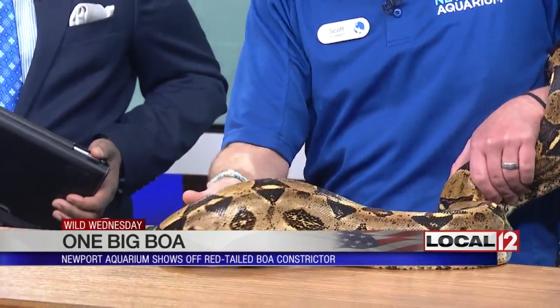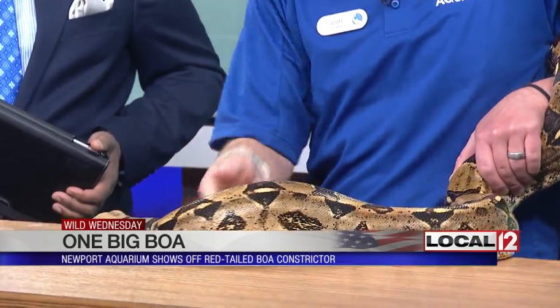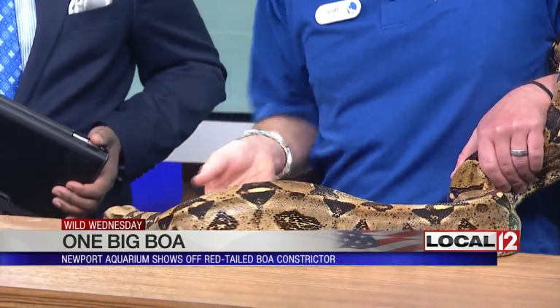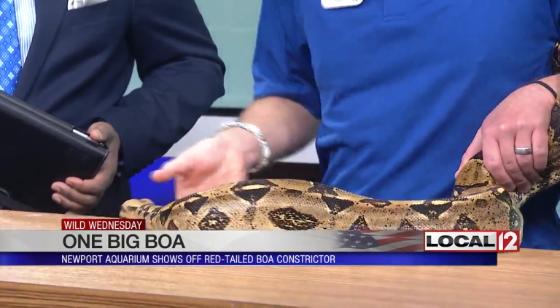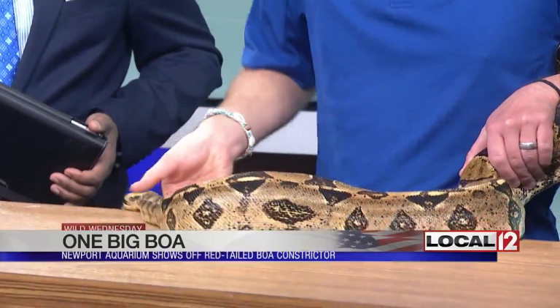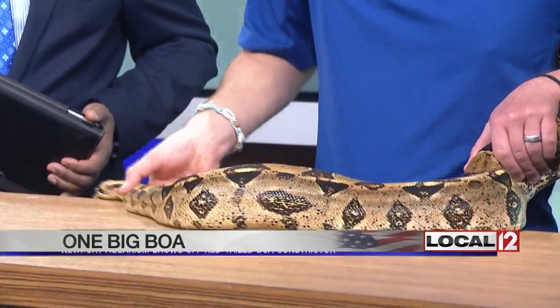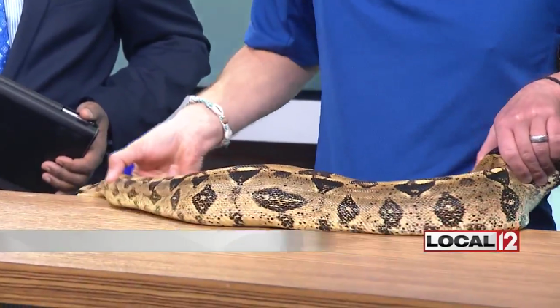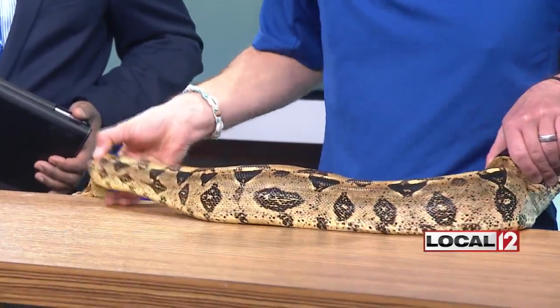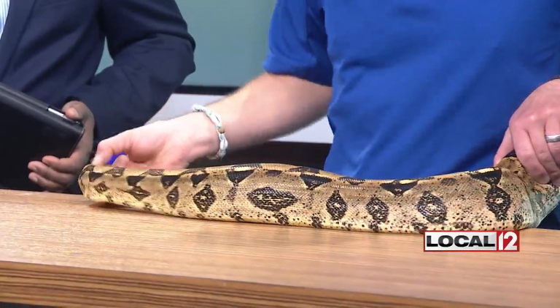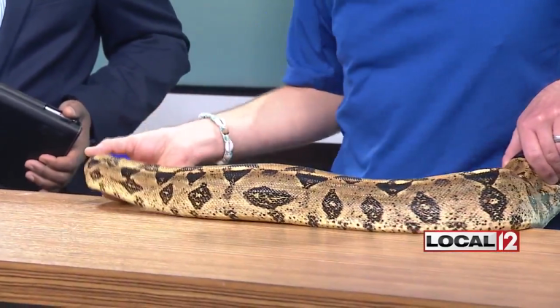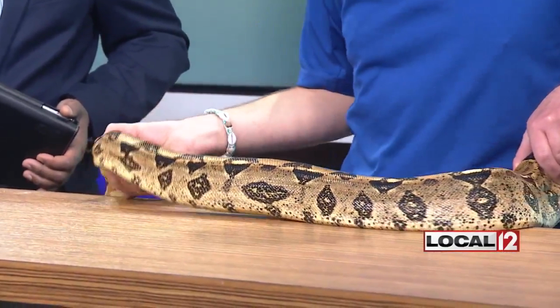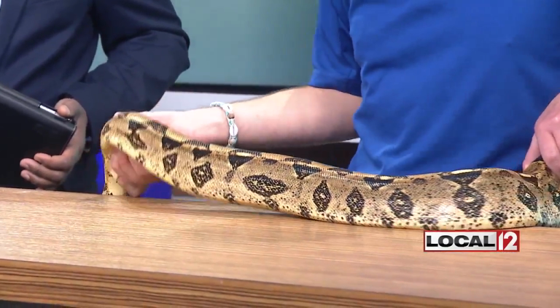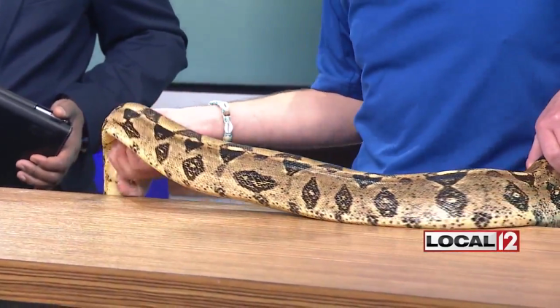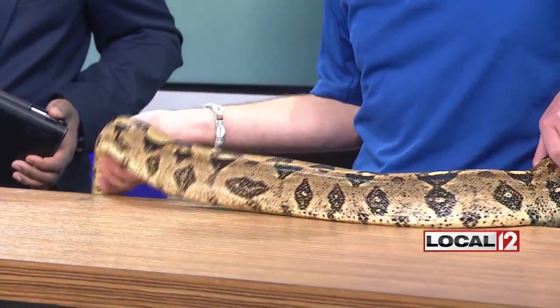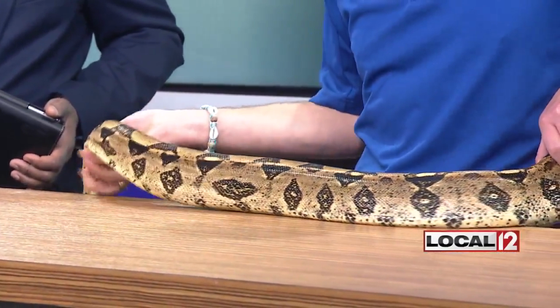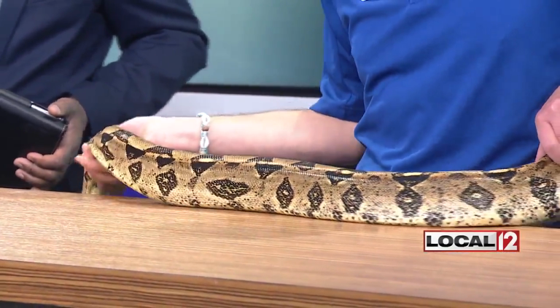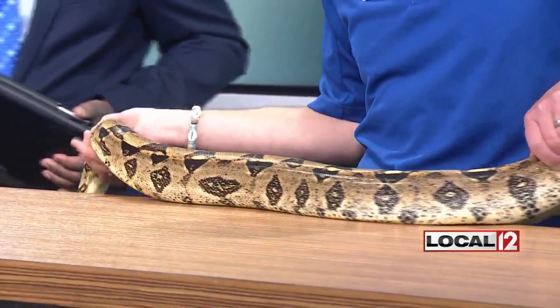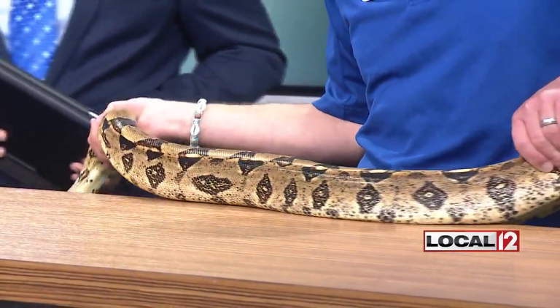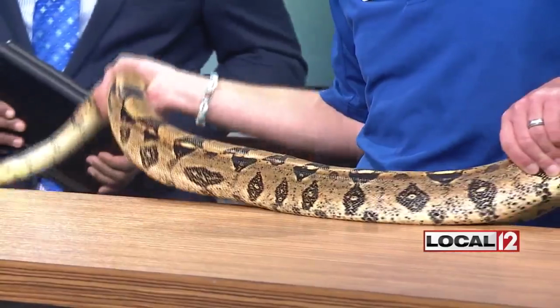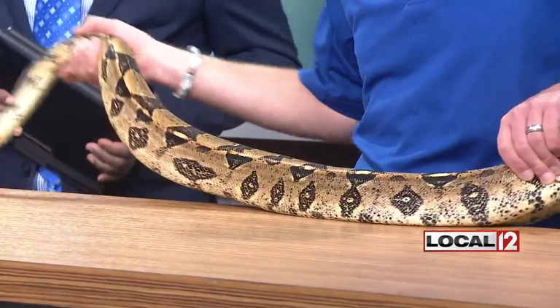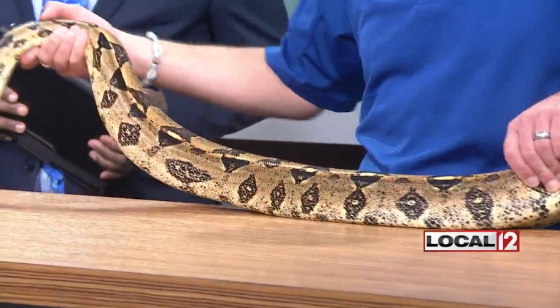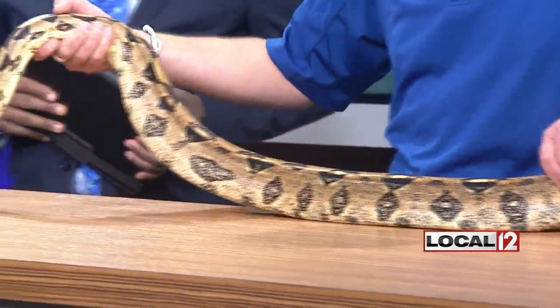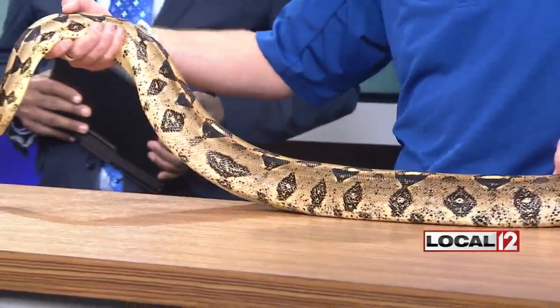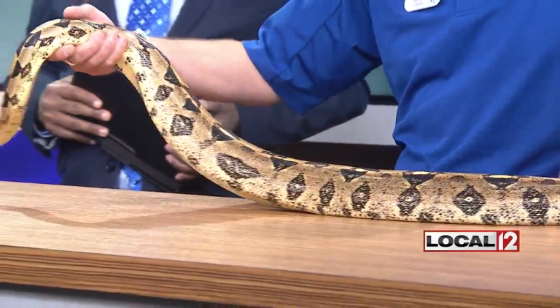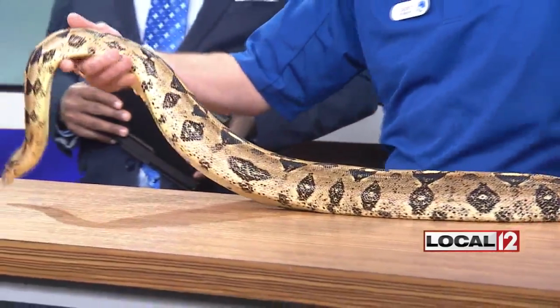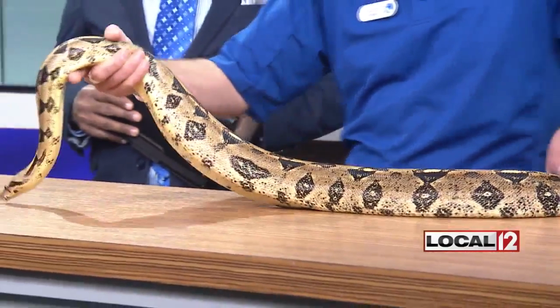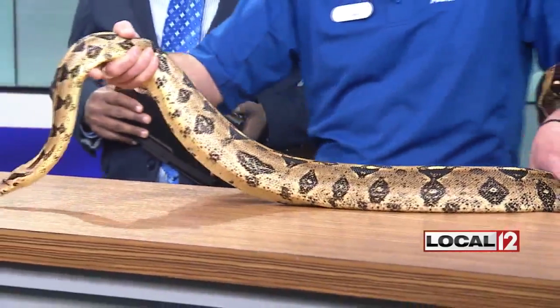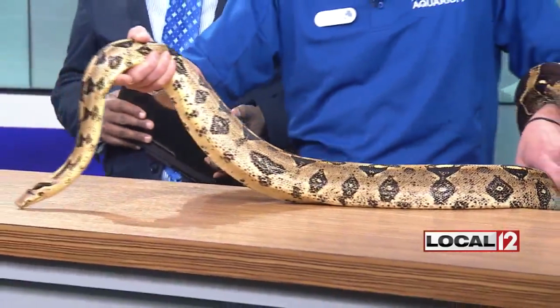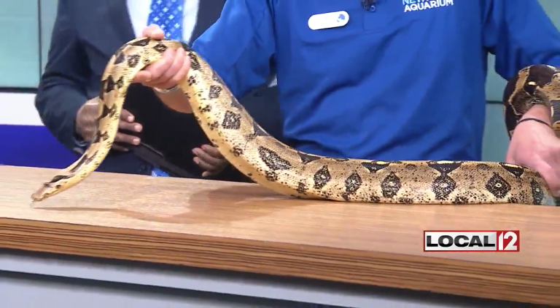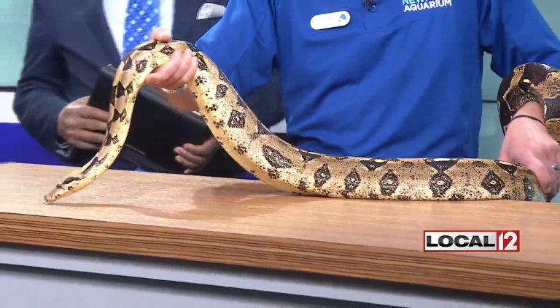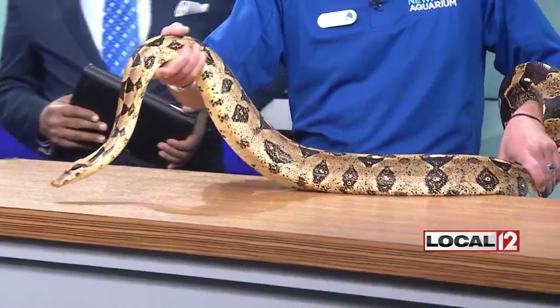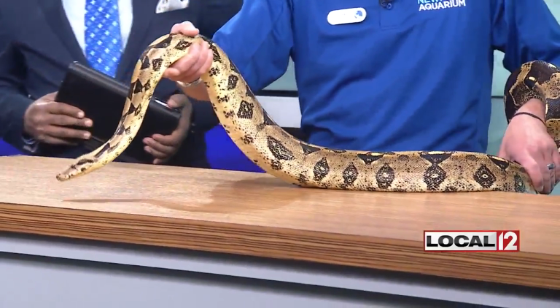Well, how long are we talking so far? She's about six feet right now. And she's not done yet — at full-grown, they can be around ten feet.